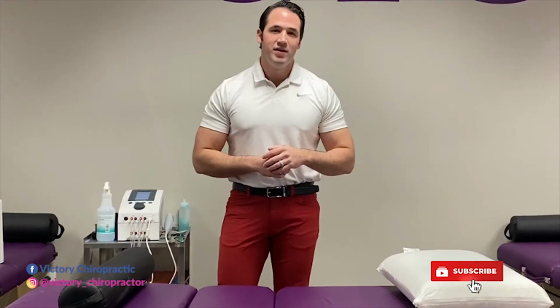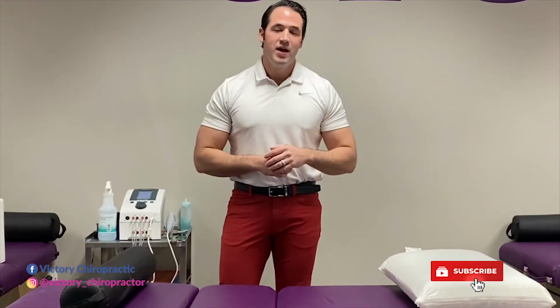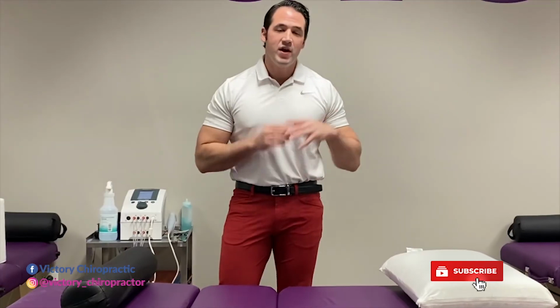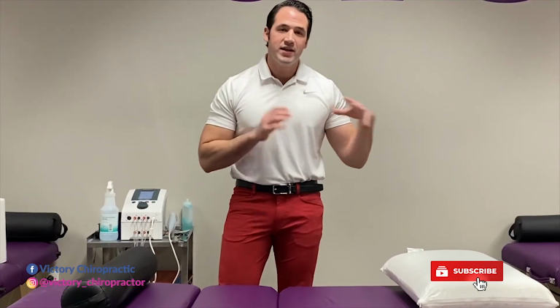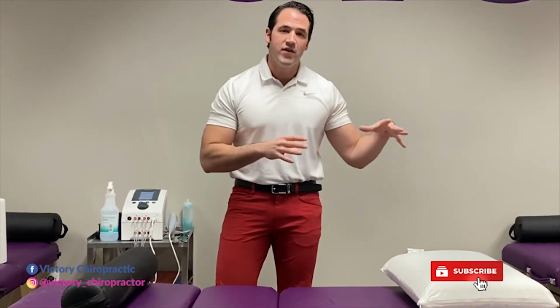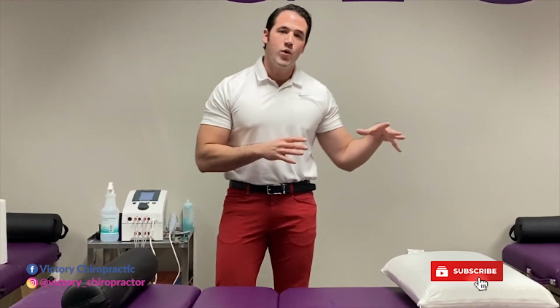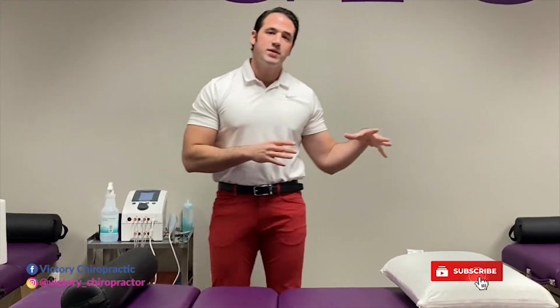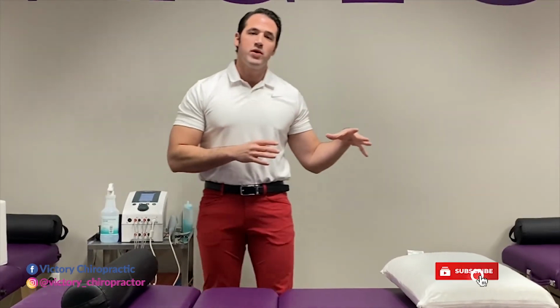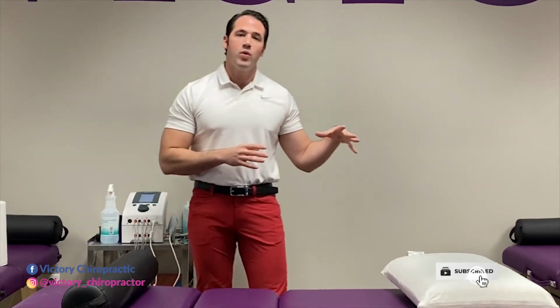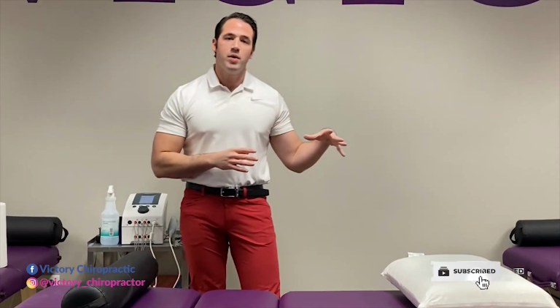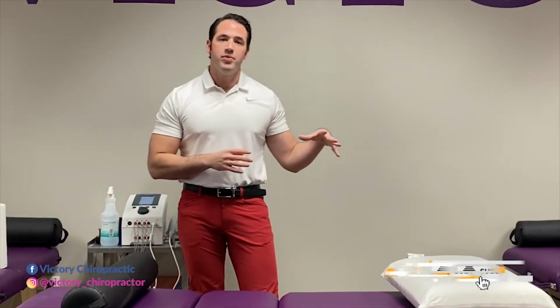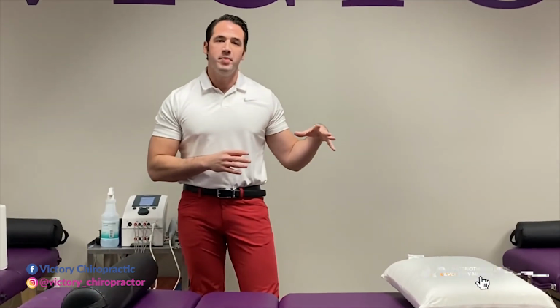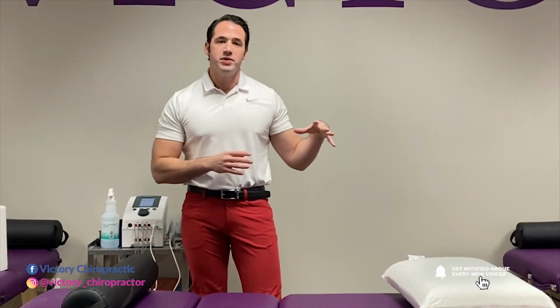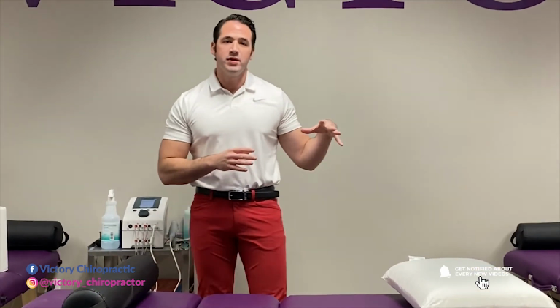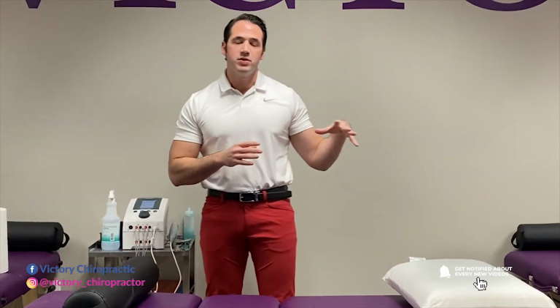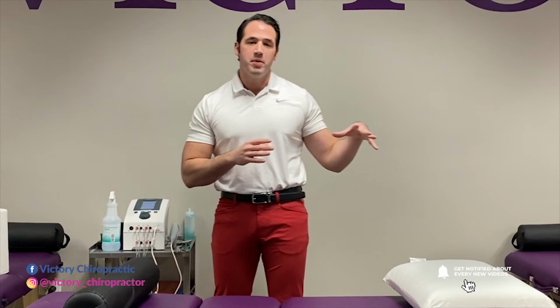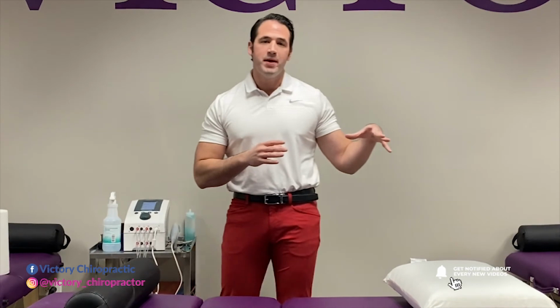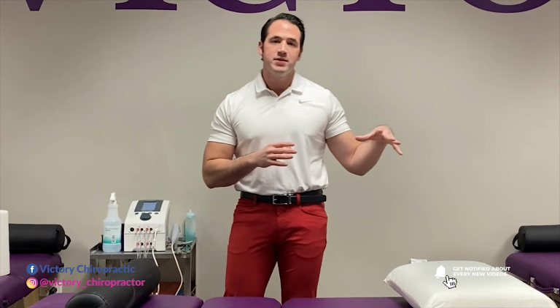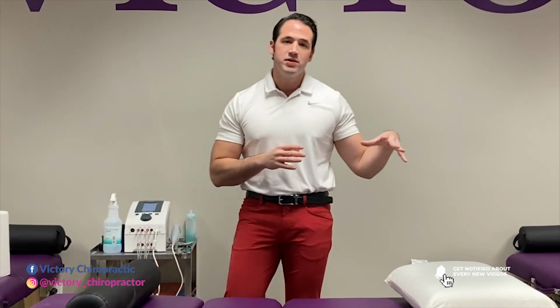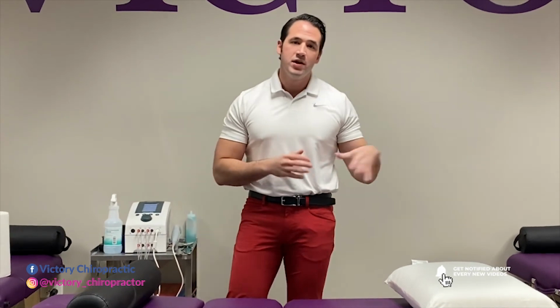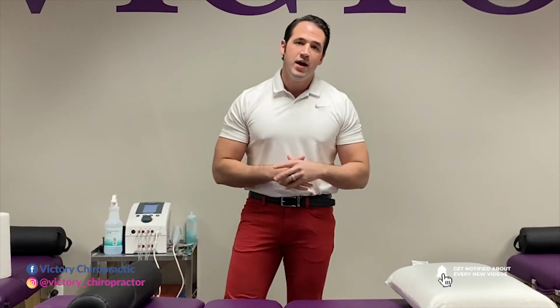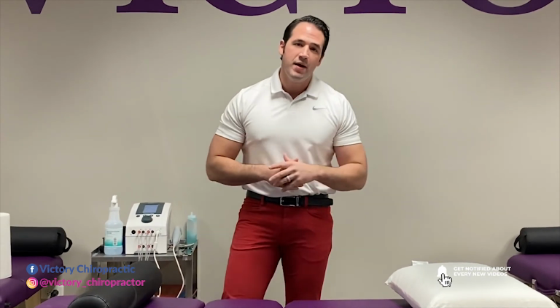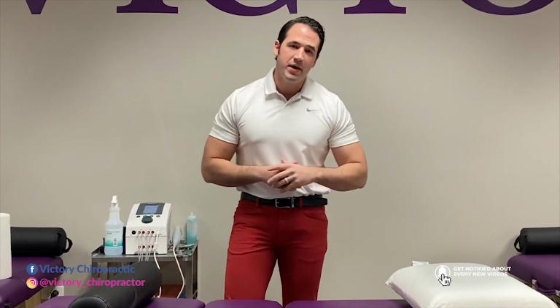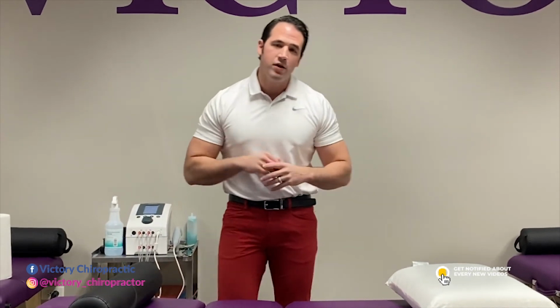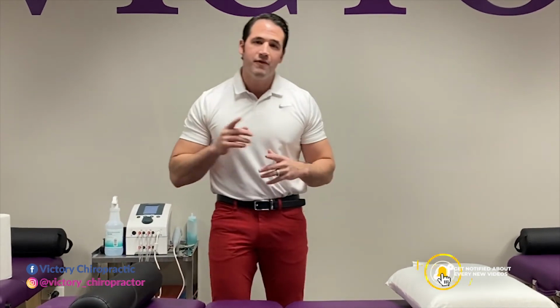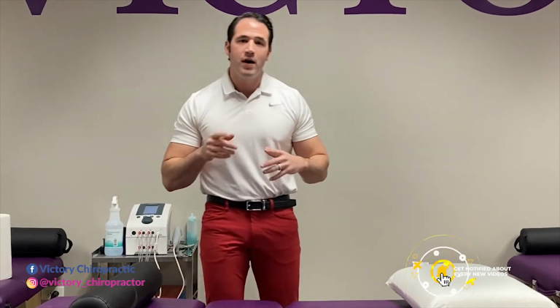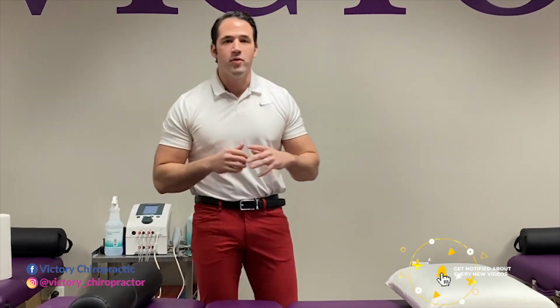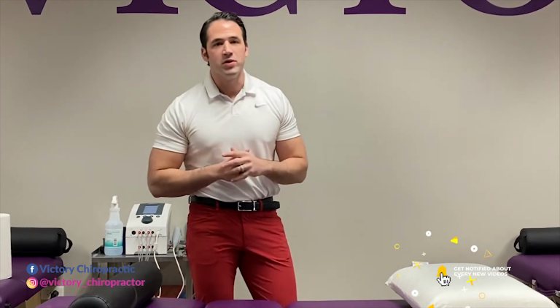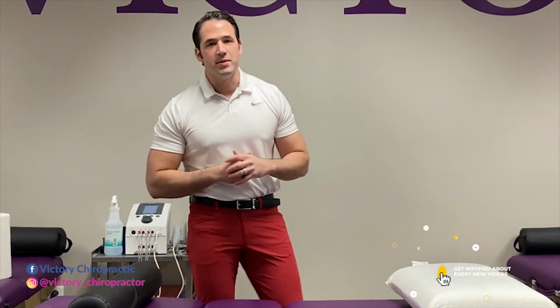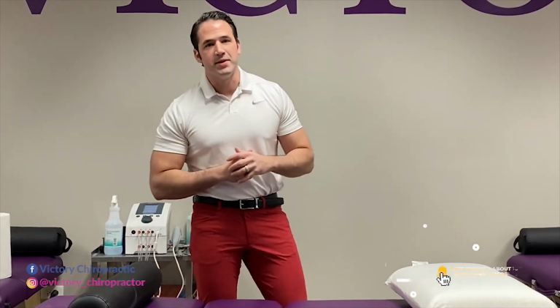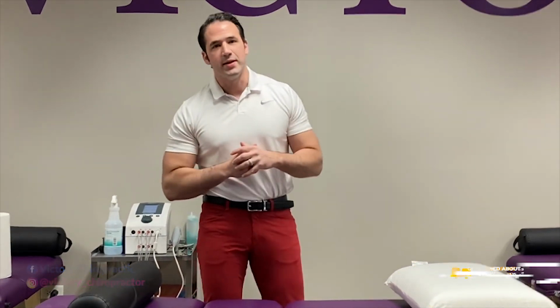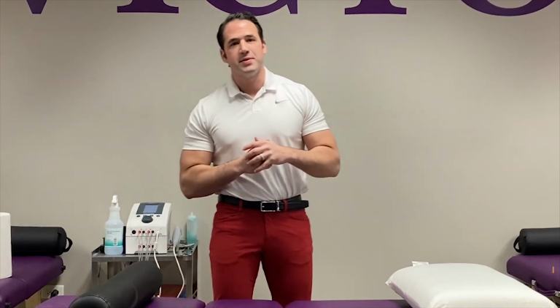If you guys have any questions about the water pillow, be sure to shoot me a message and make sure you follow for more sleeping tips.